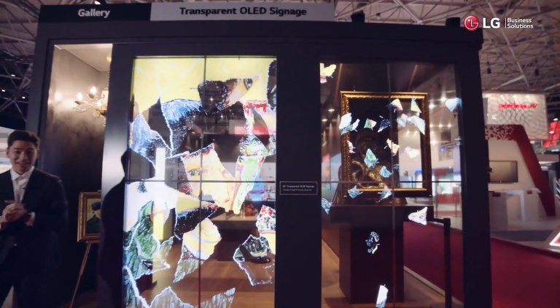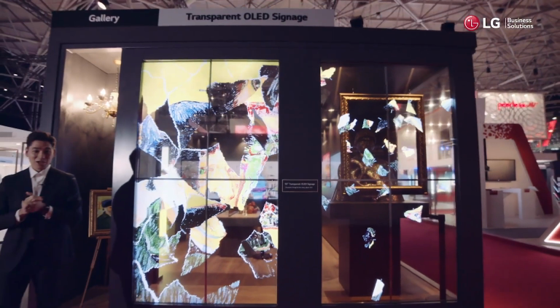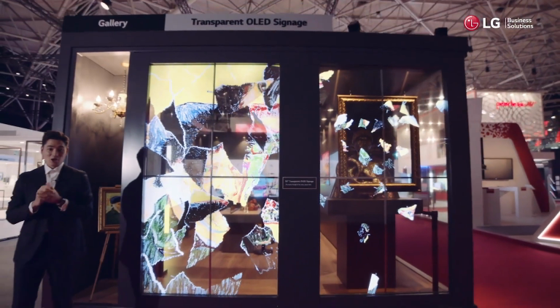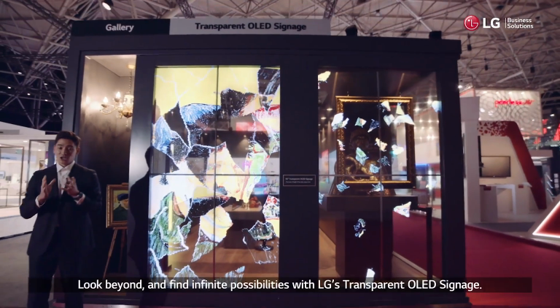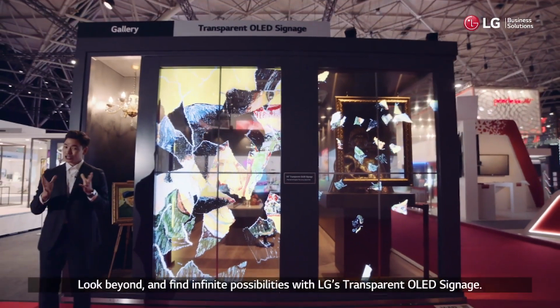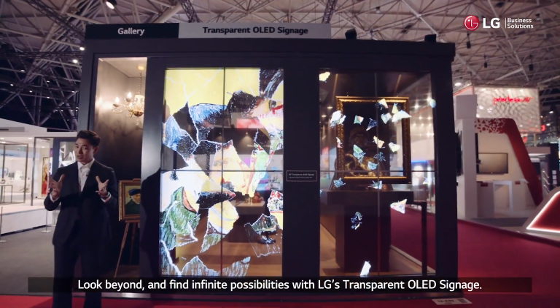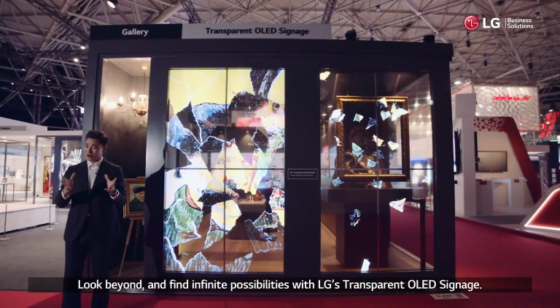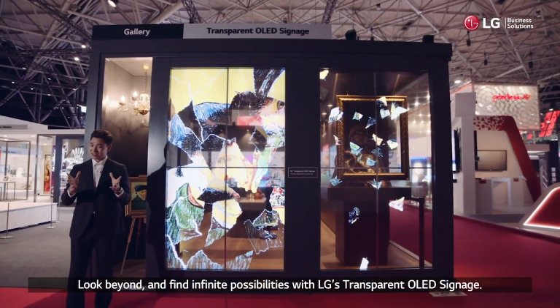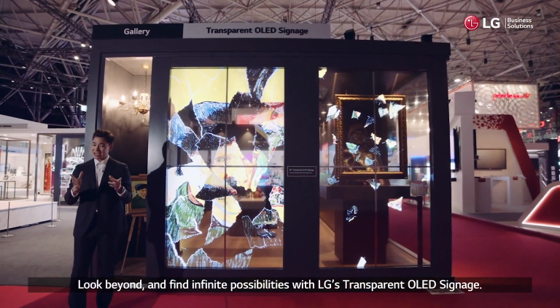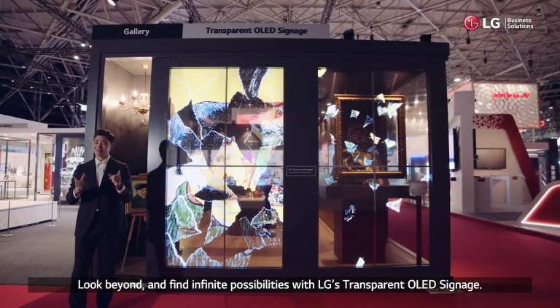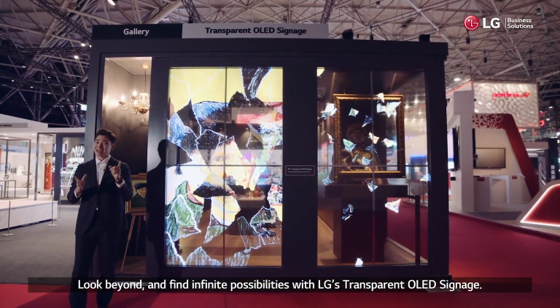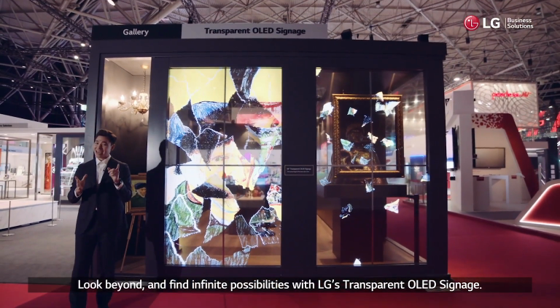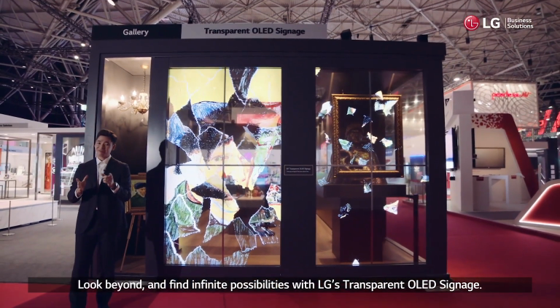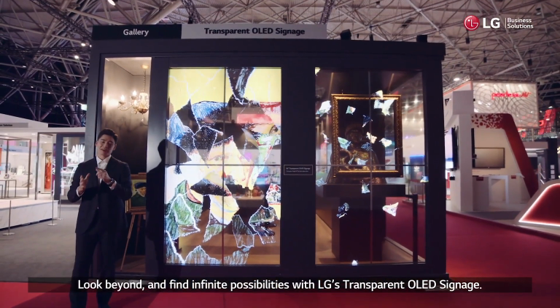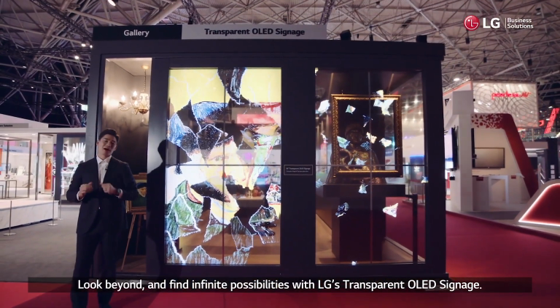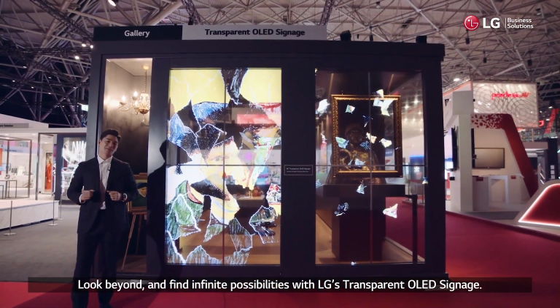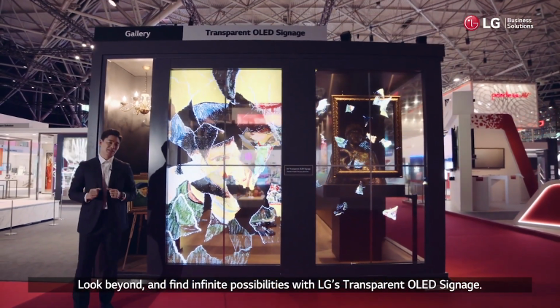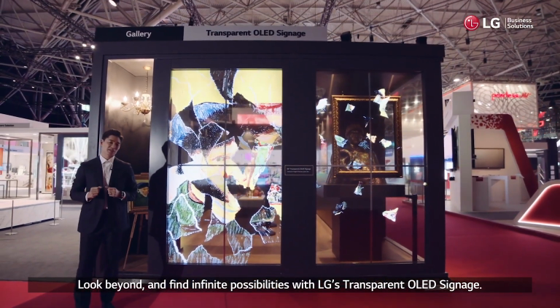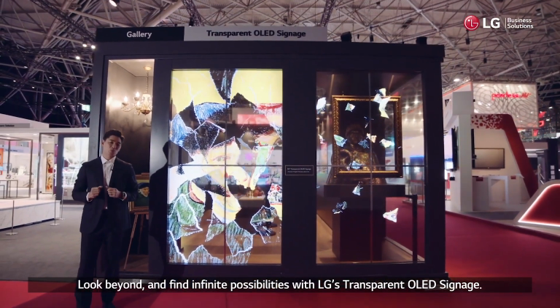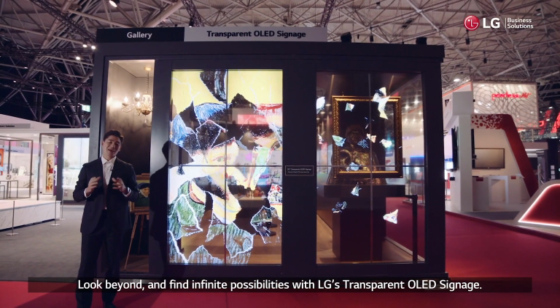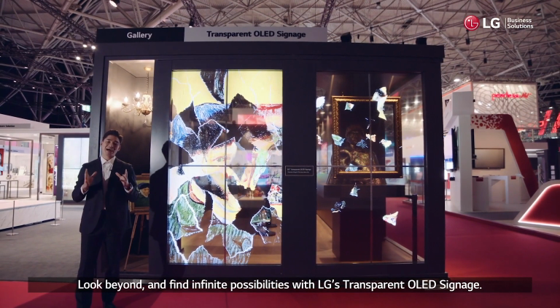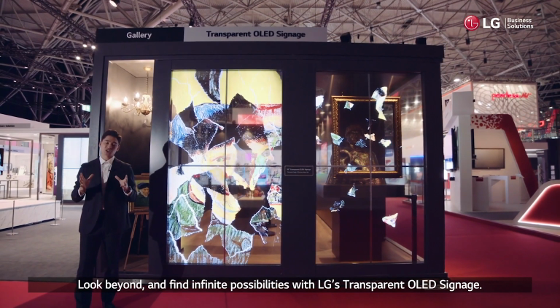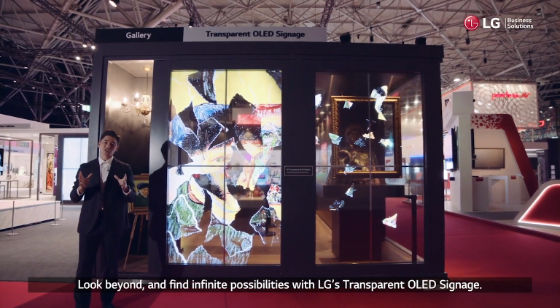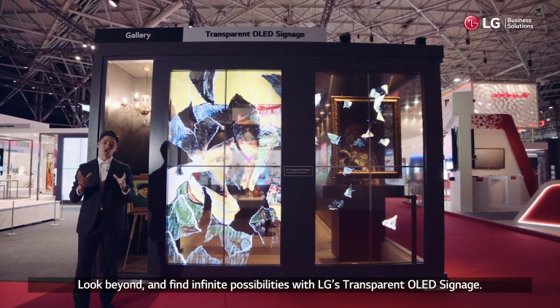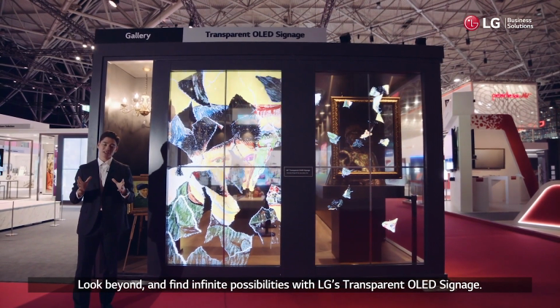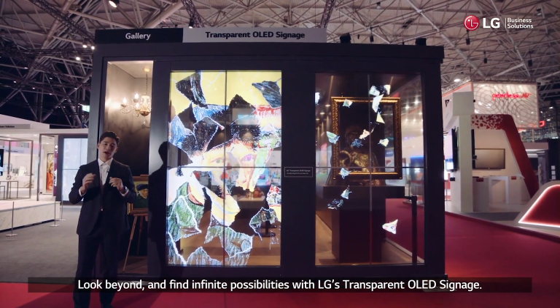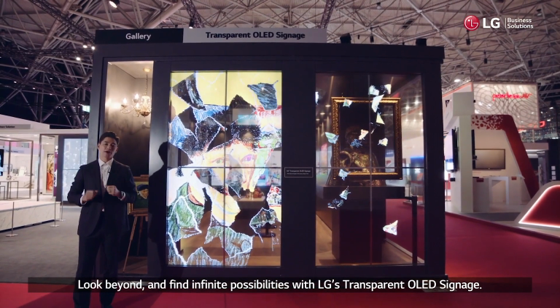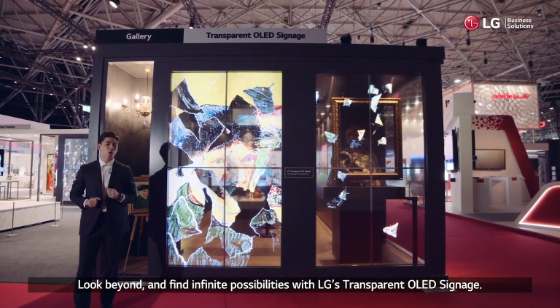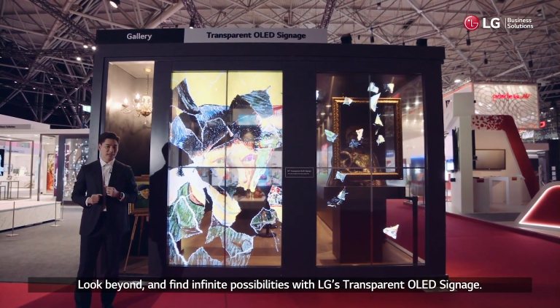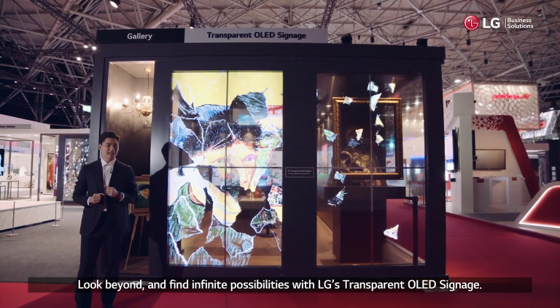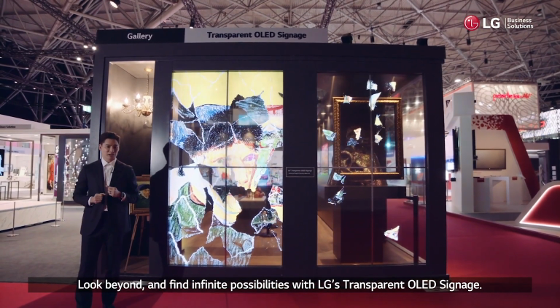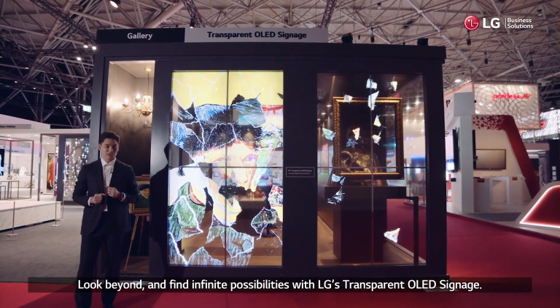Look beyond and find infinite possibilities with LG's transparent OLED signage.